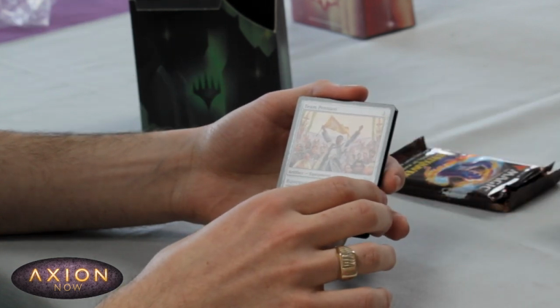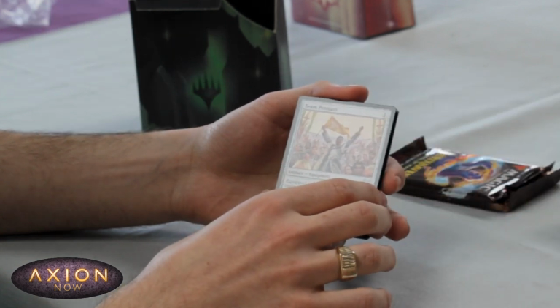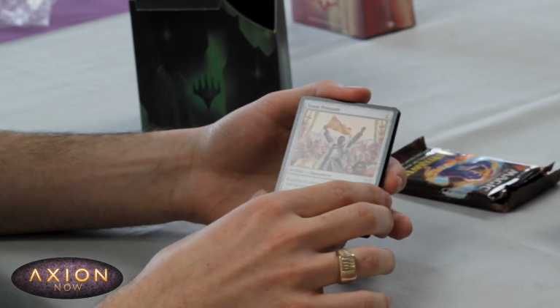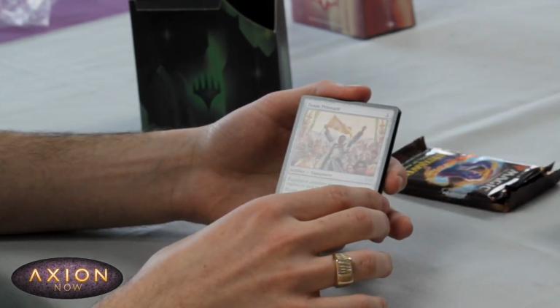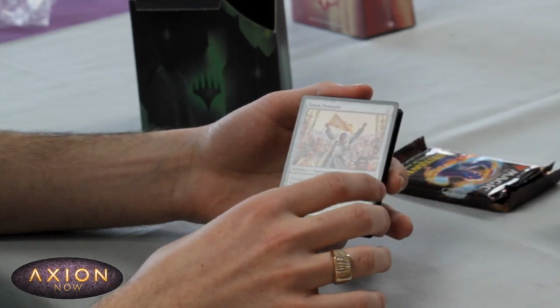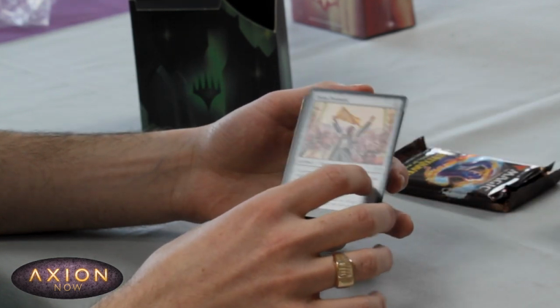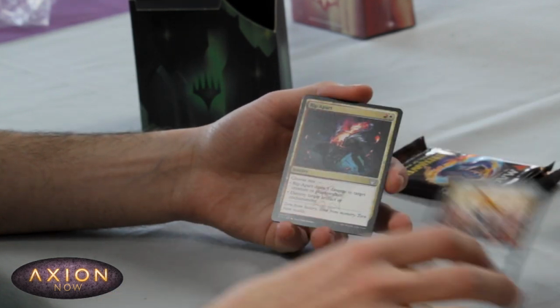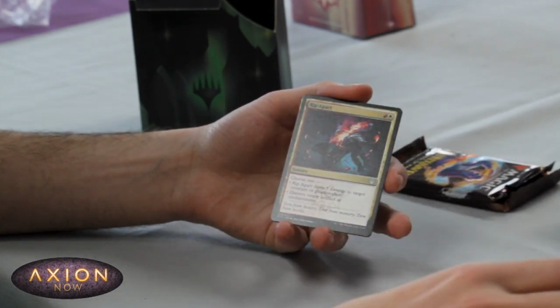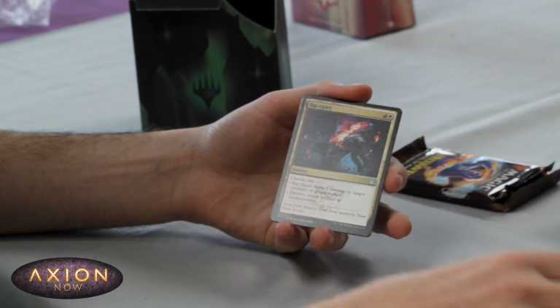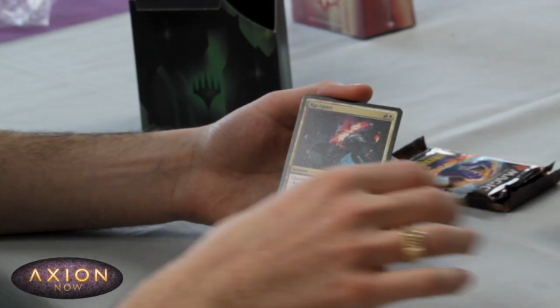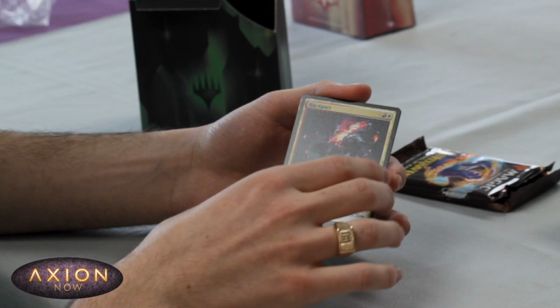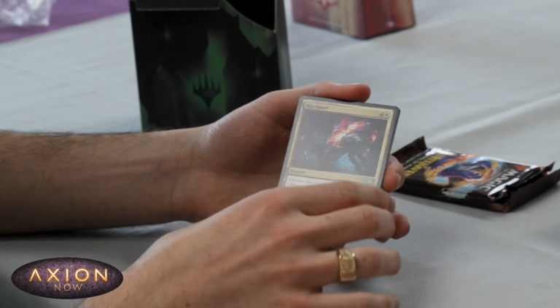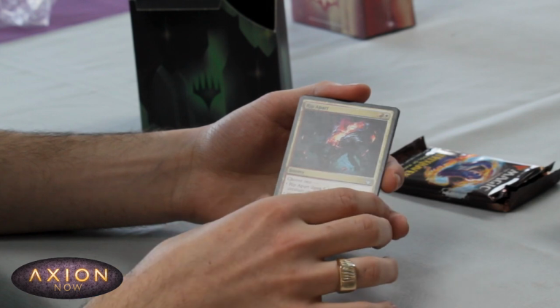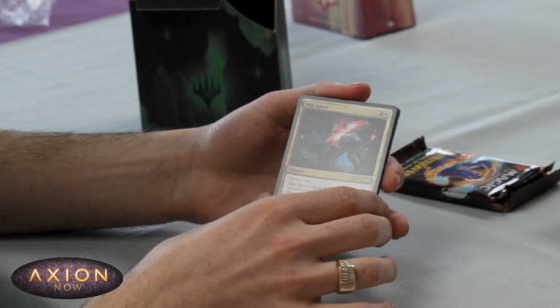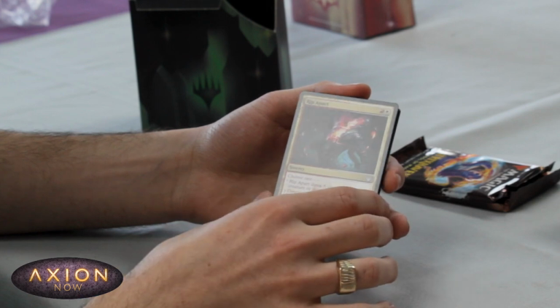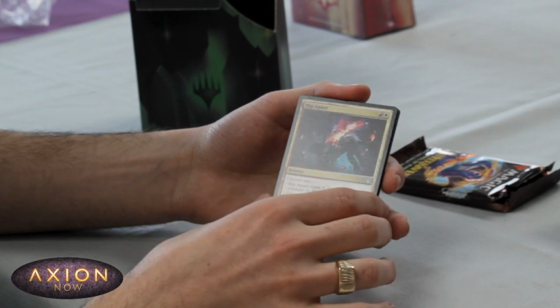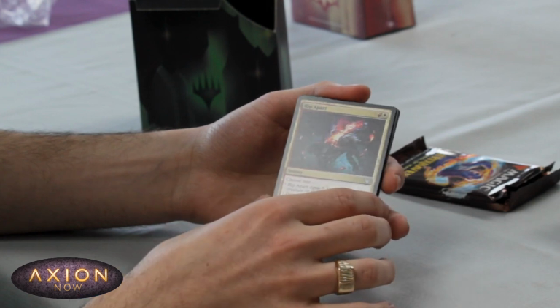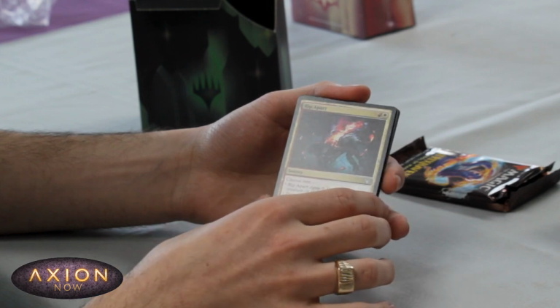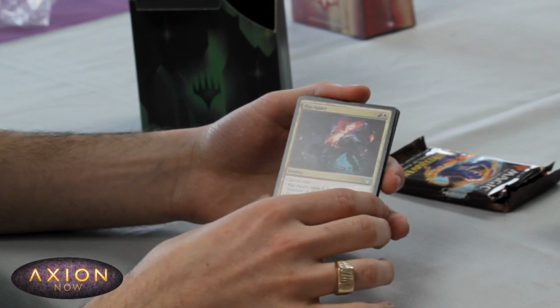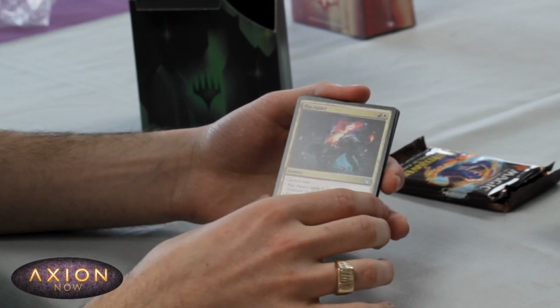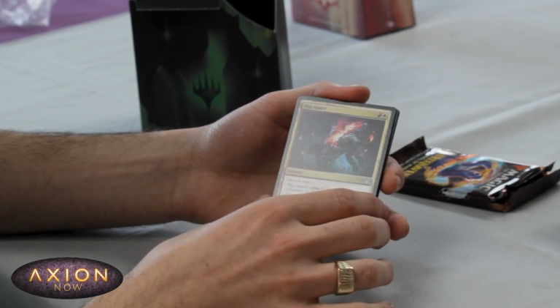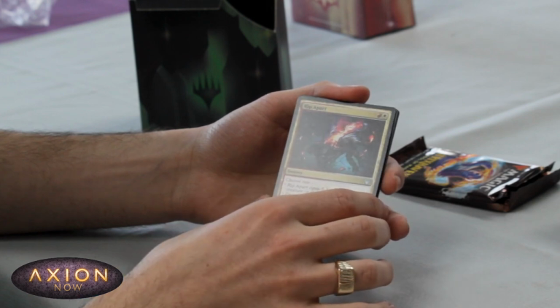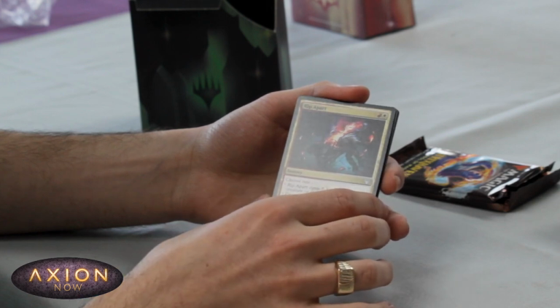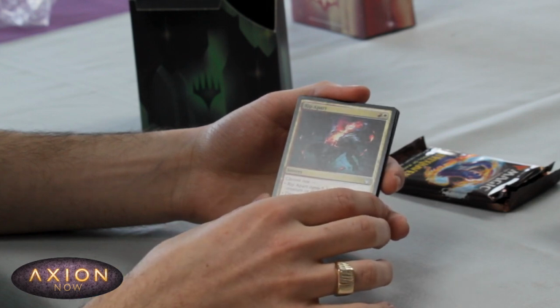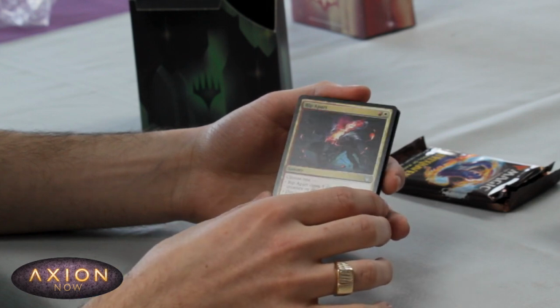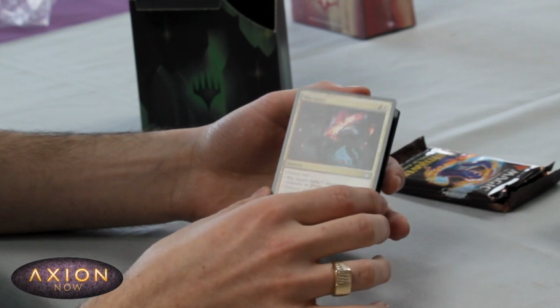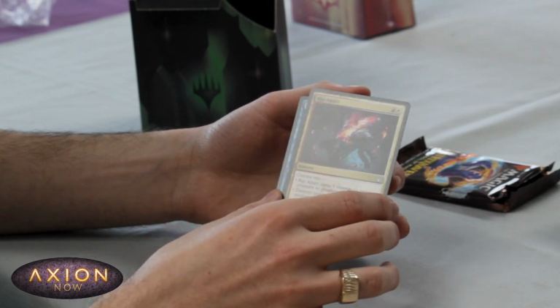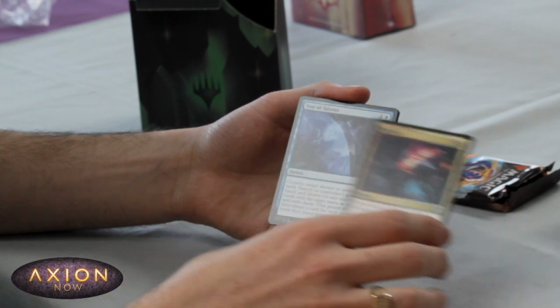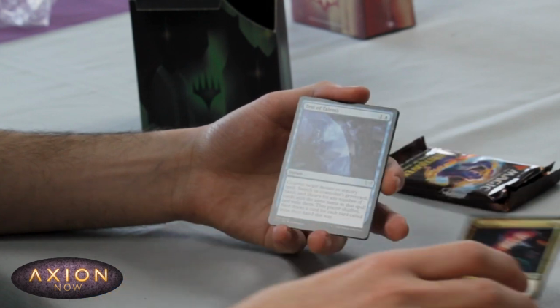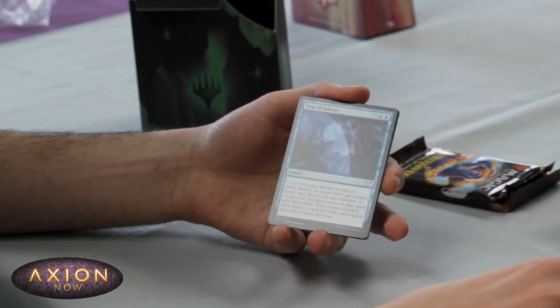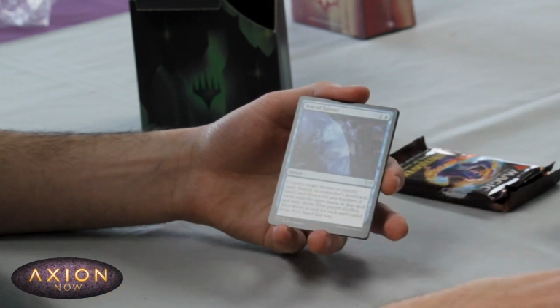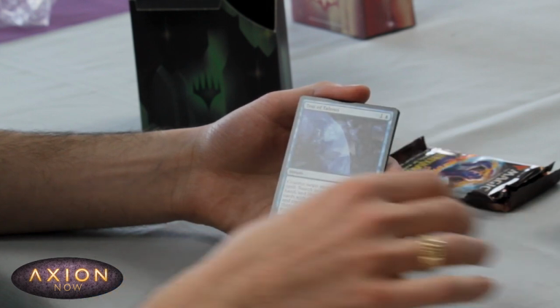Team Penance — nice artifact. Riff Apart — pretty good removal, probably not in our colours though.